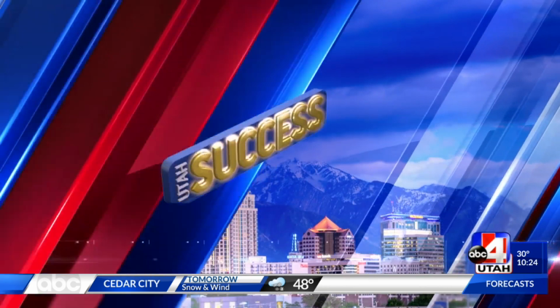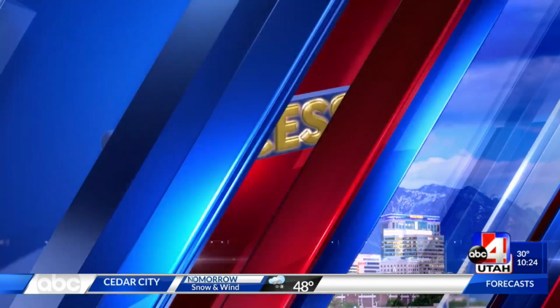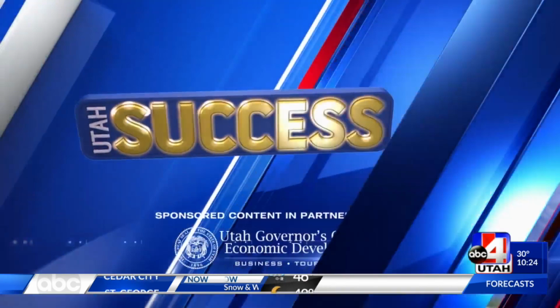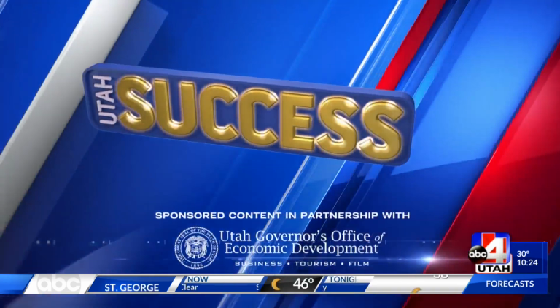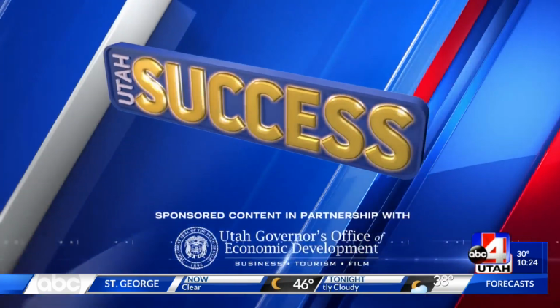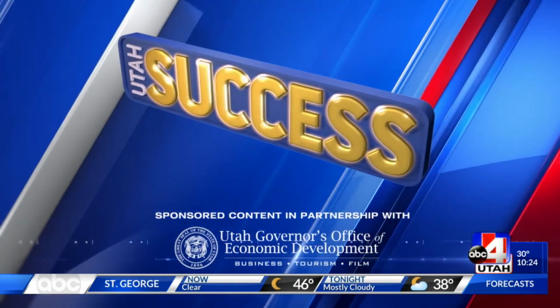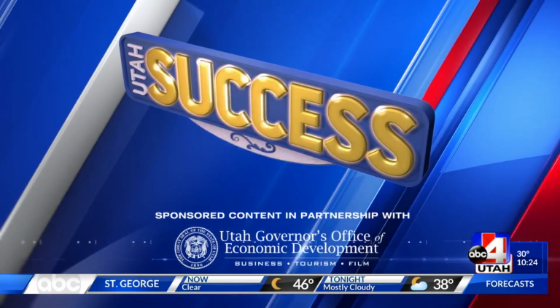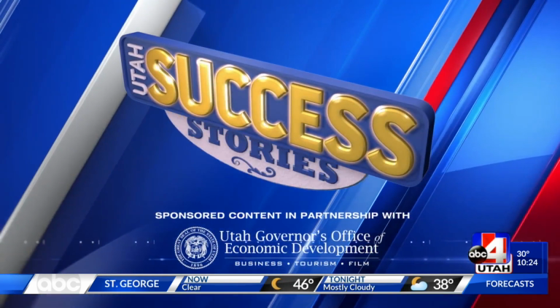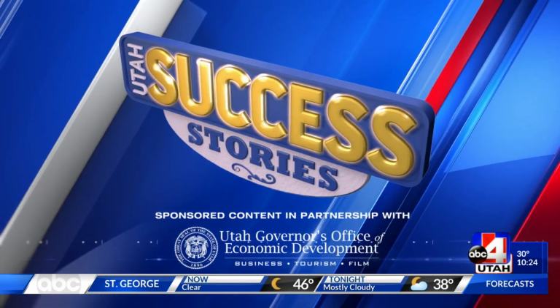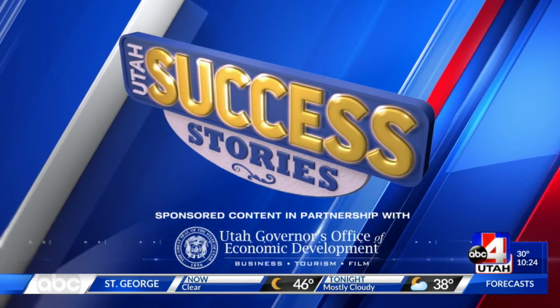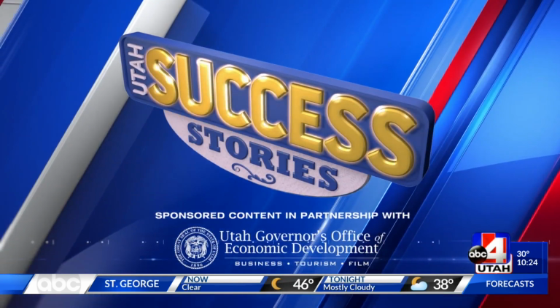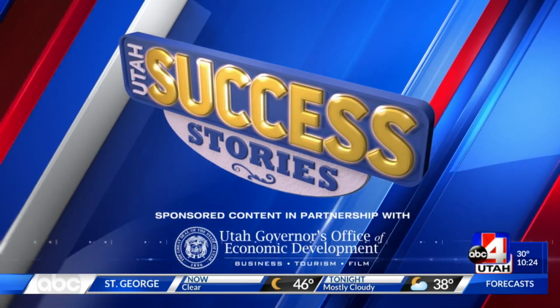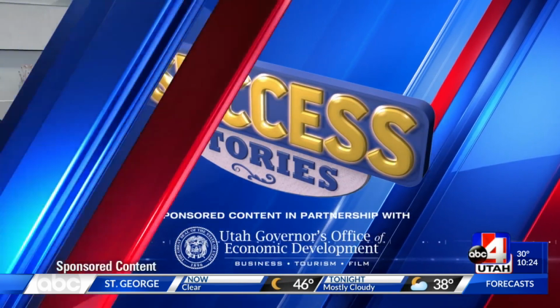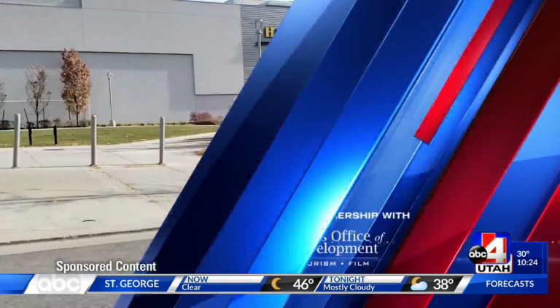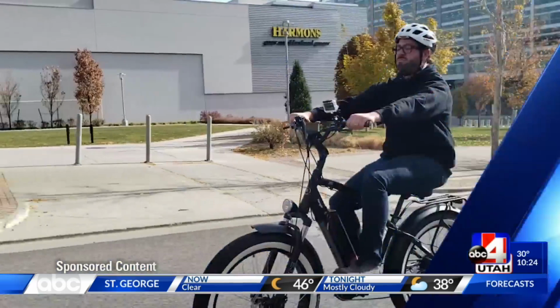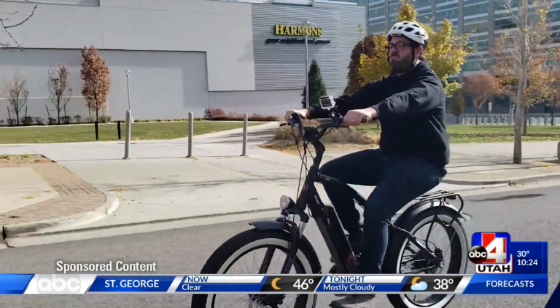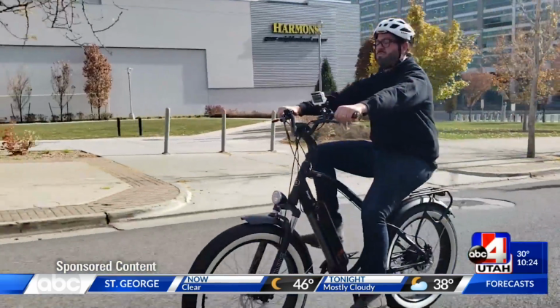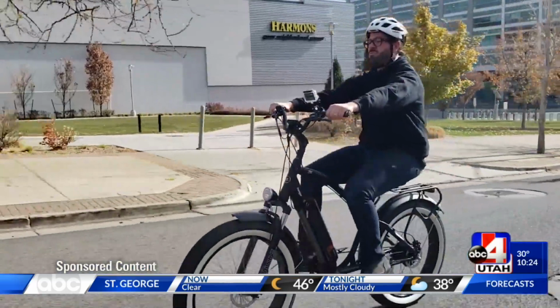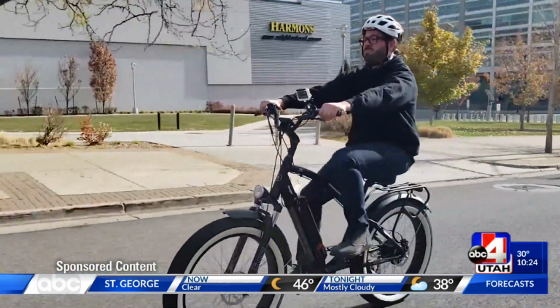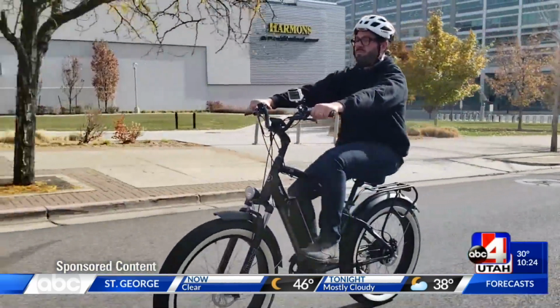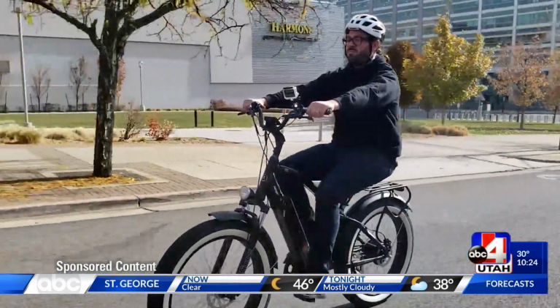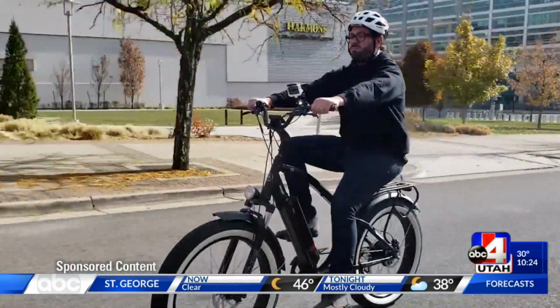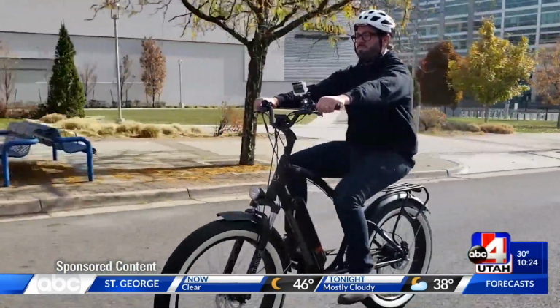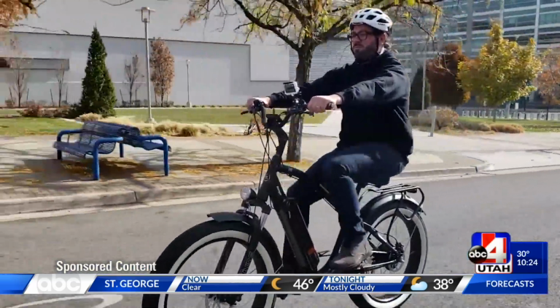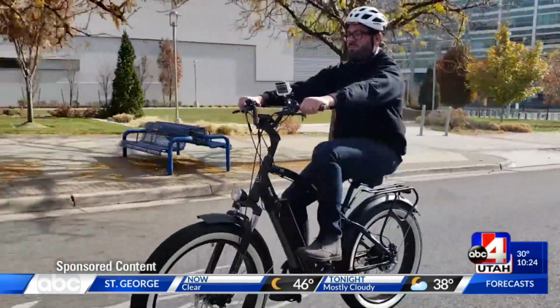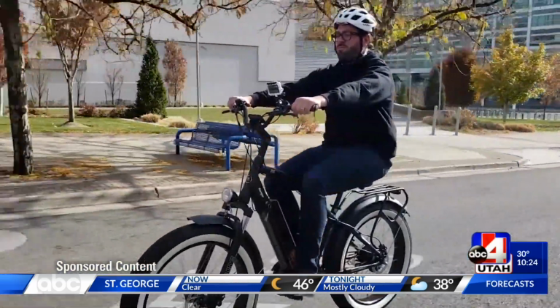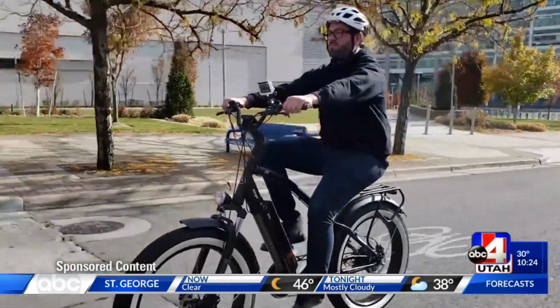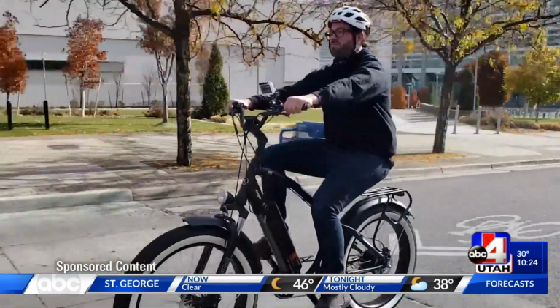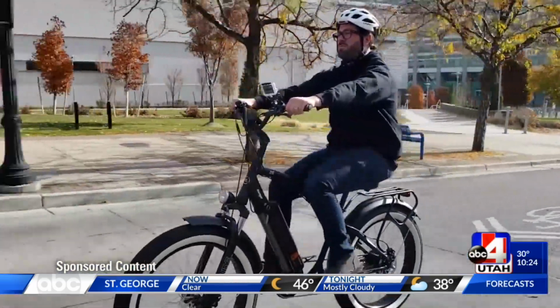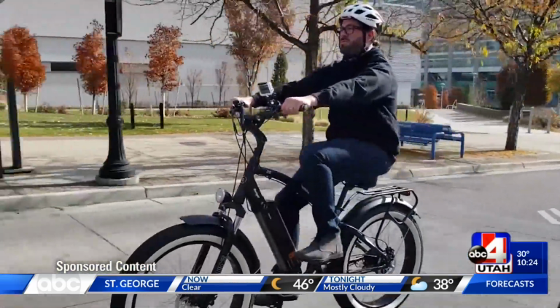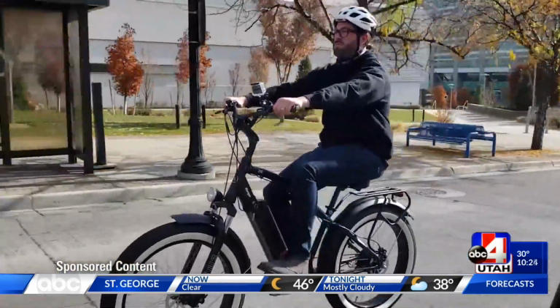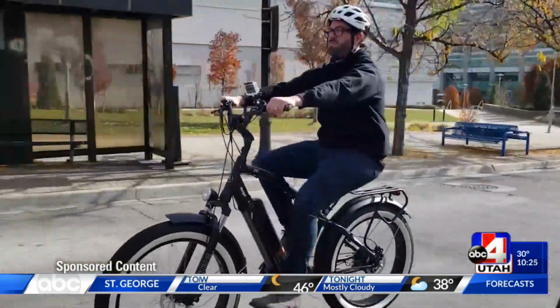Bicycle, bicycle, bicycle. I want to ride my bicycle.